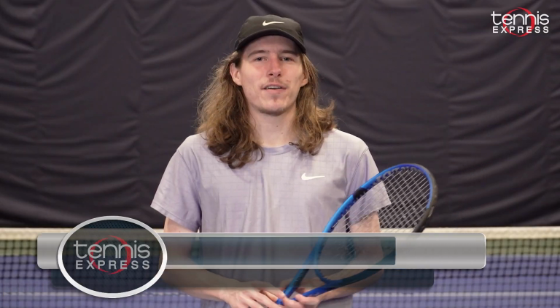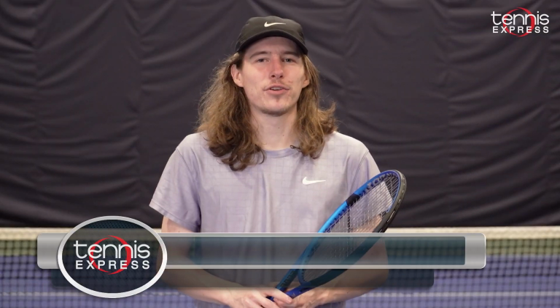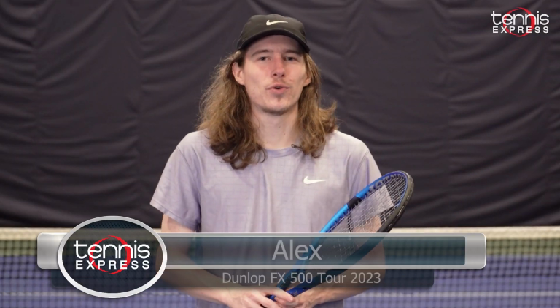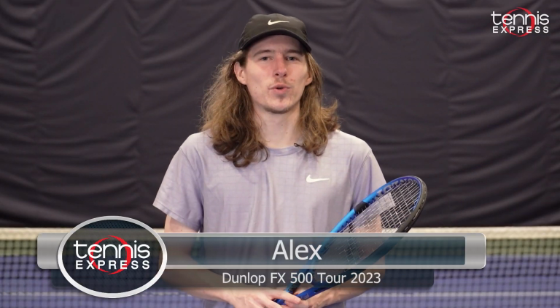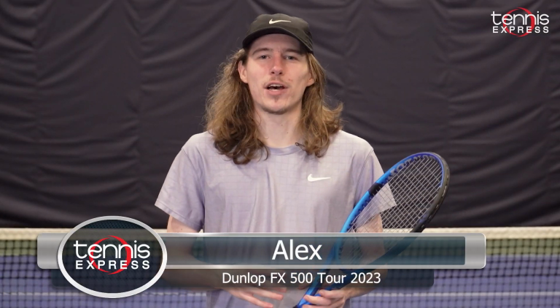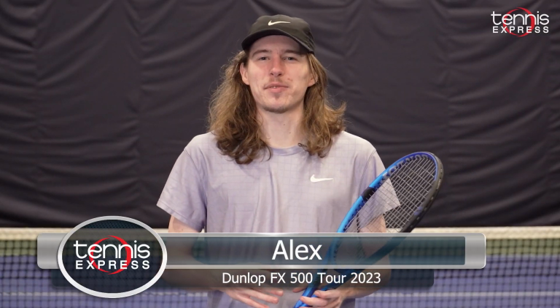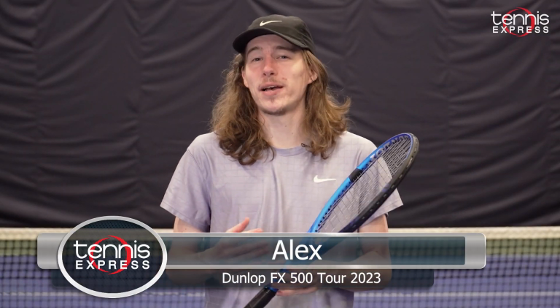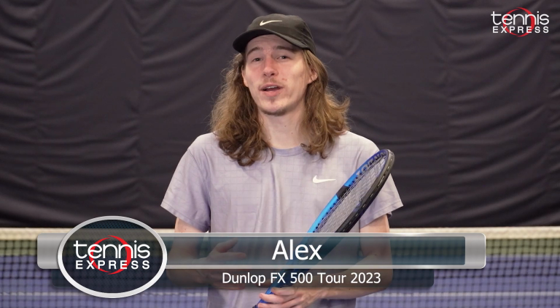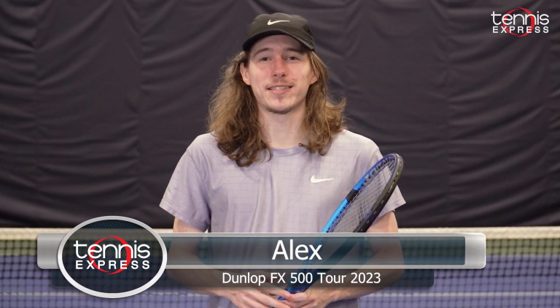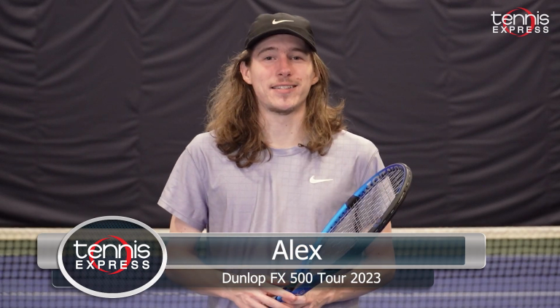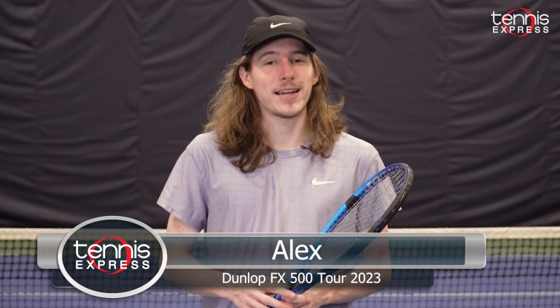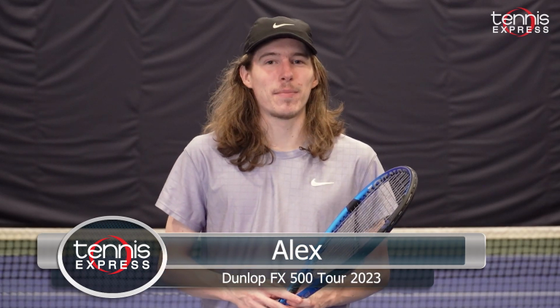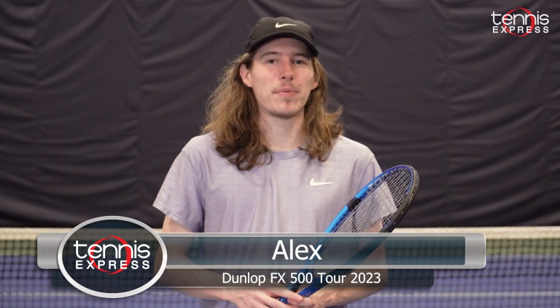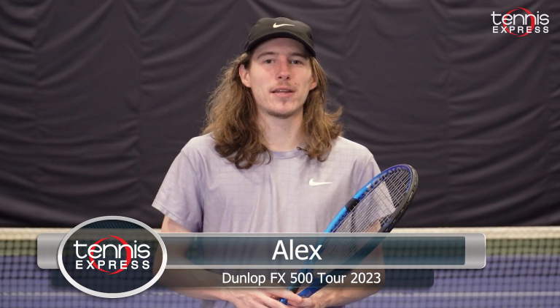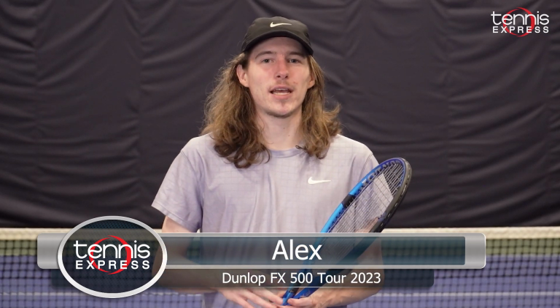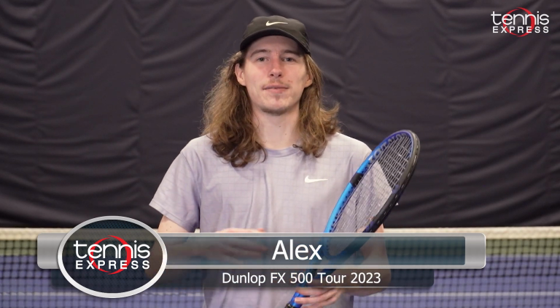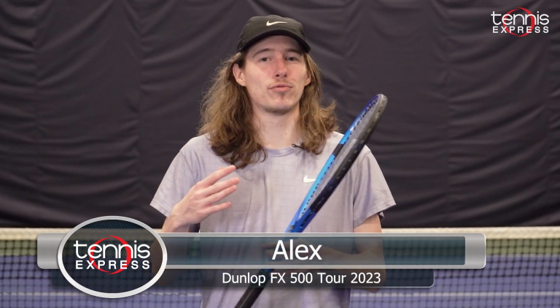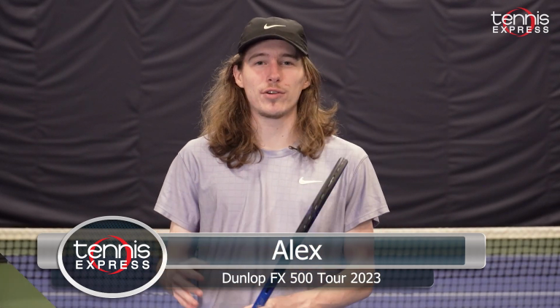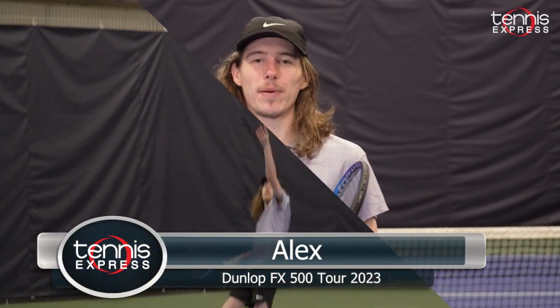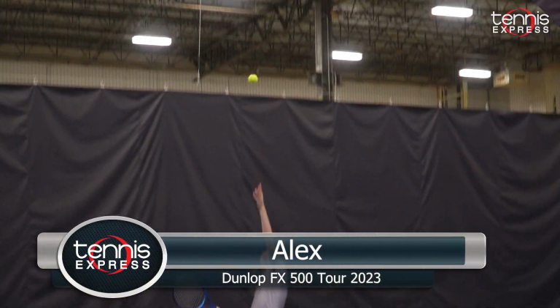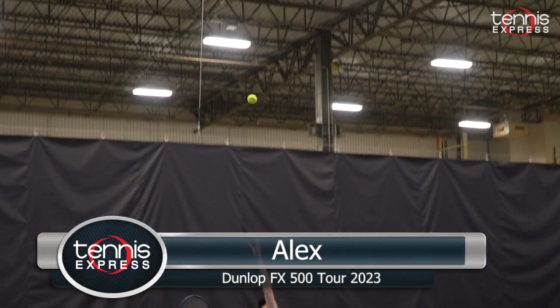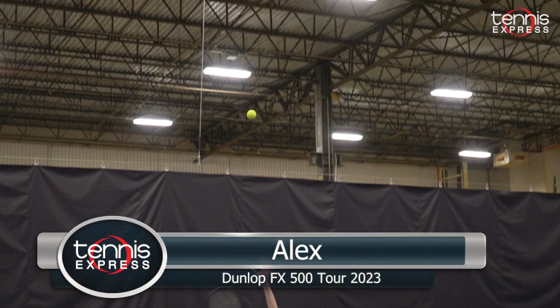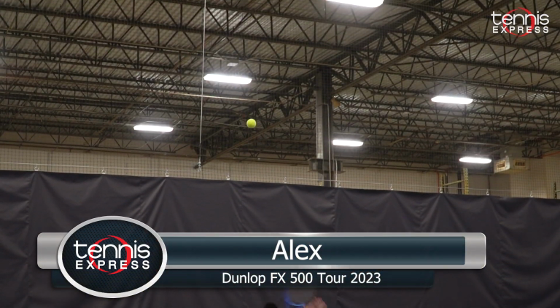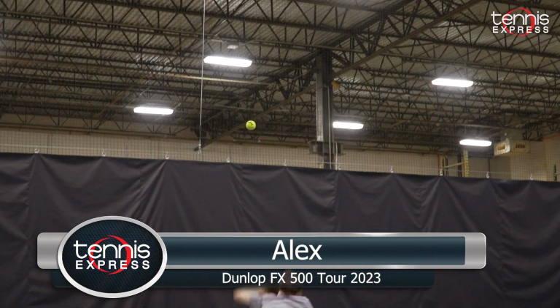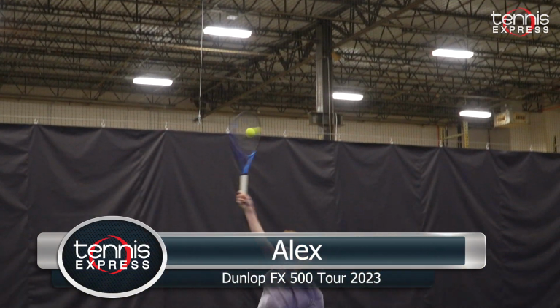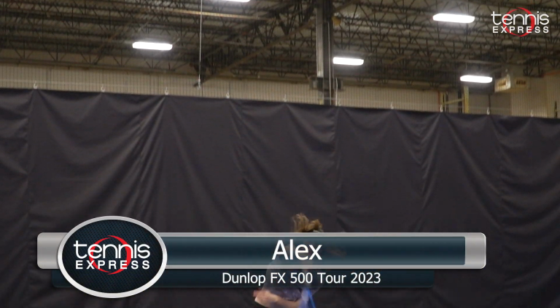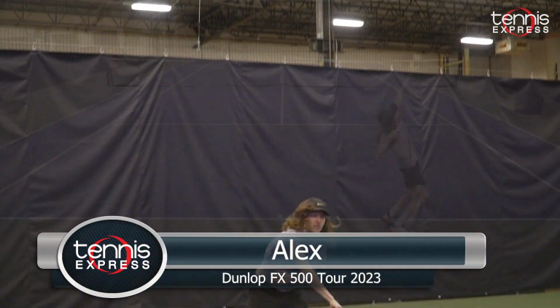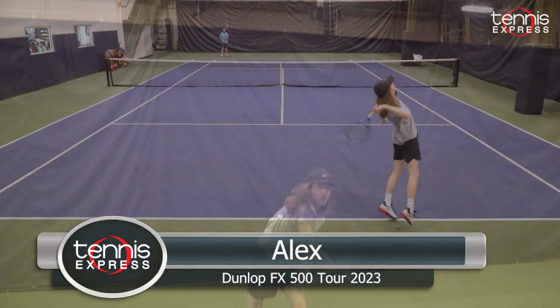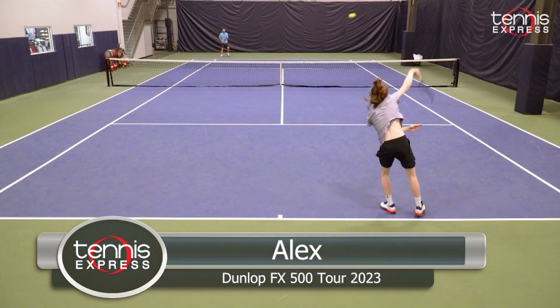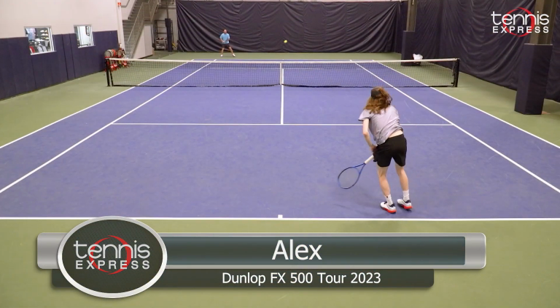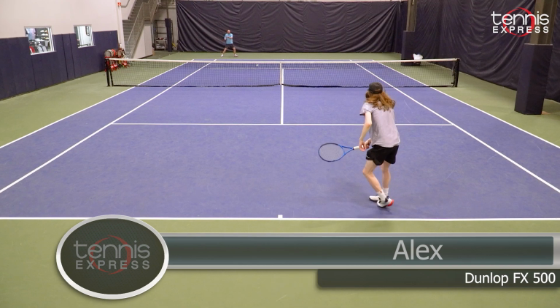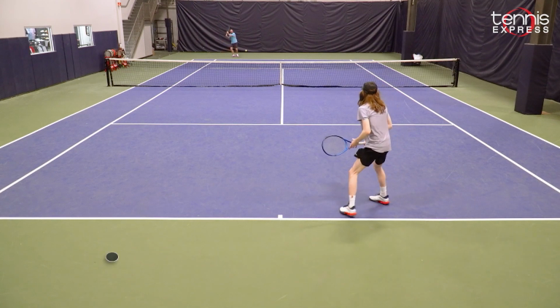The FX500 Tour is one of Dunlop's best rackets to date in my opinion. It gives really great power, really great feel, and it's just an overall good racket.